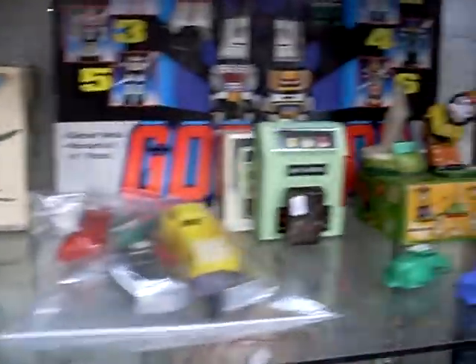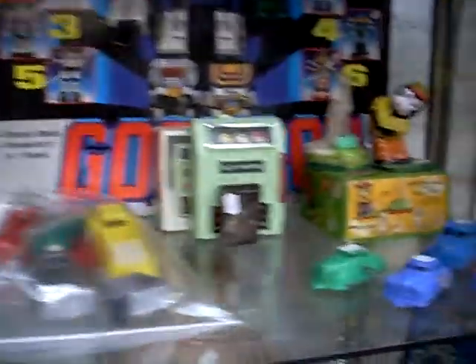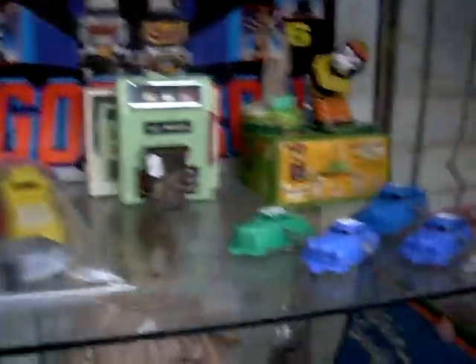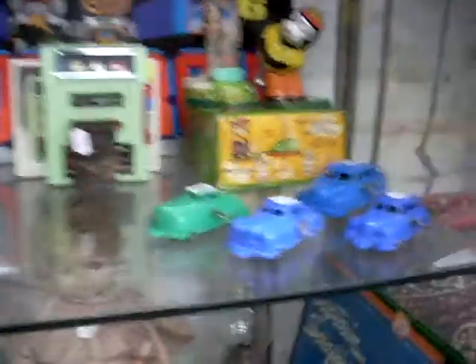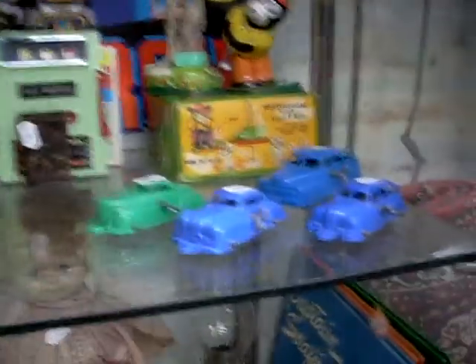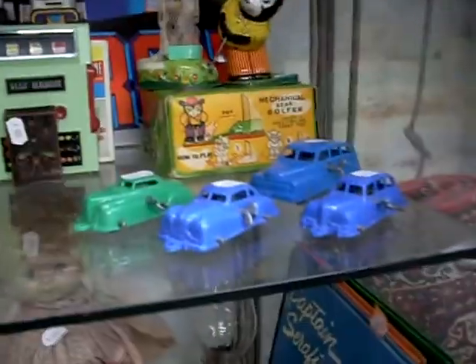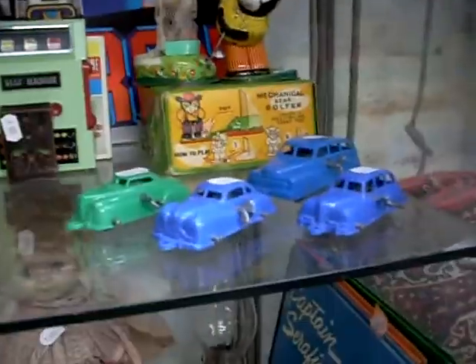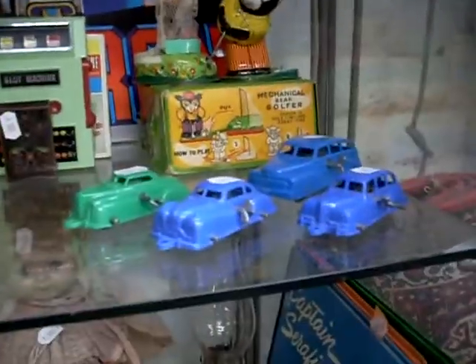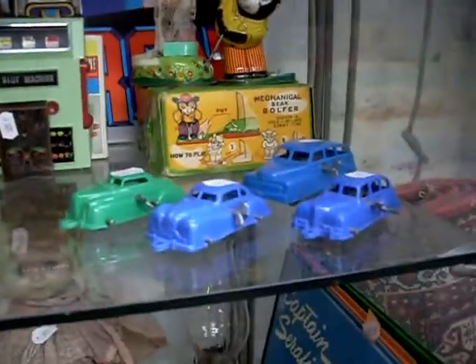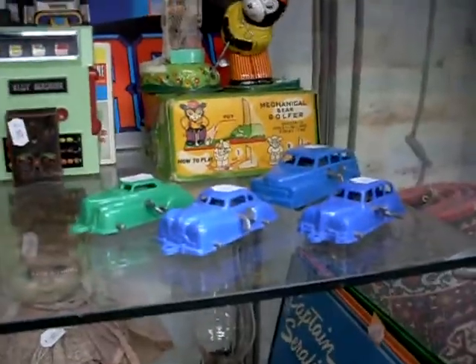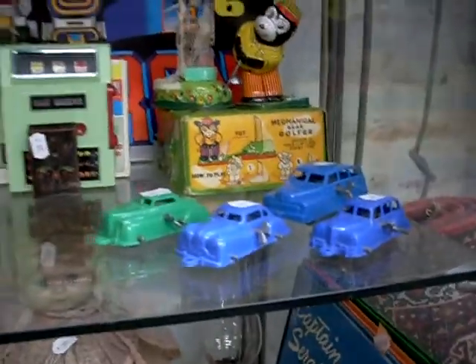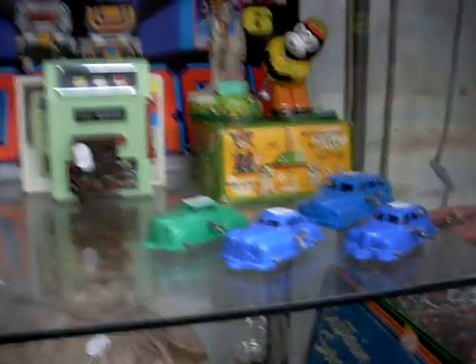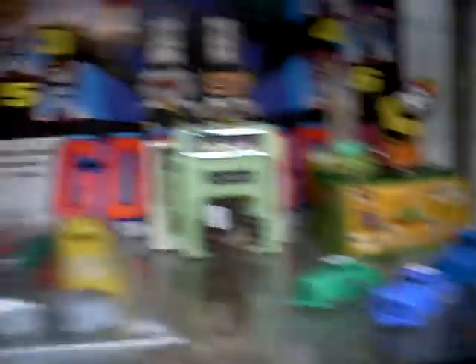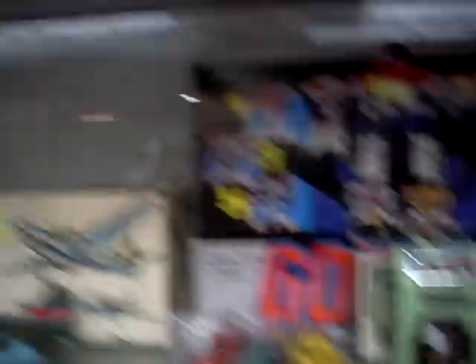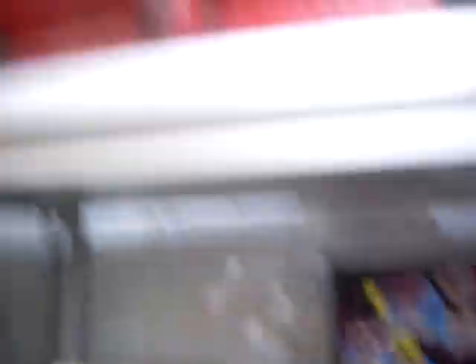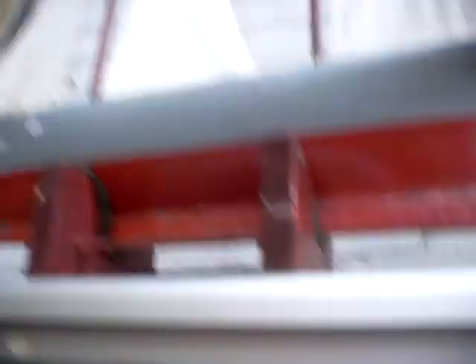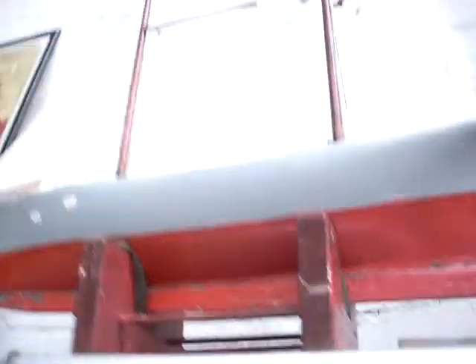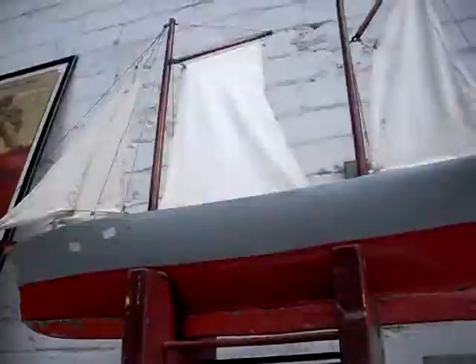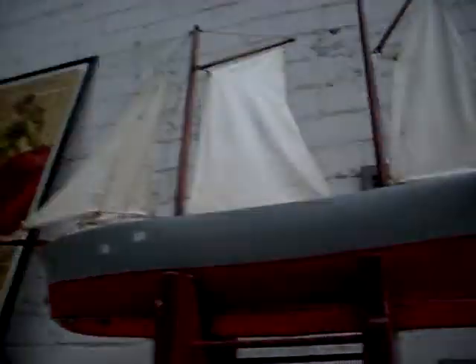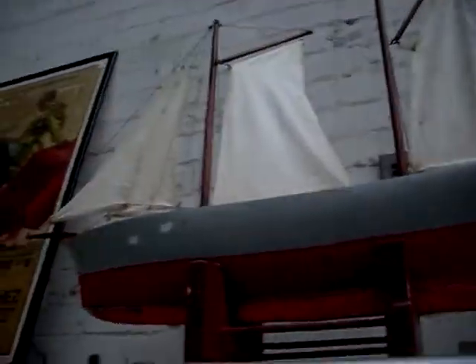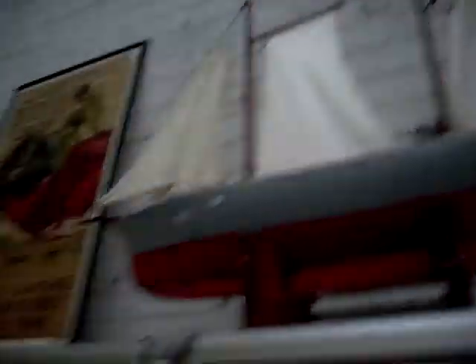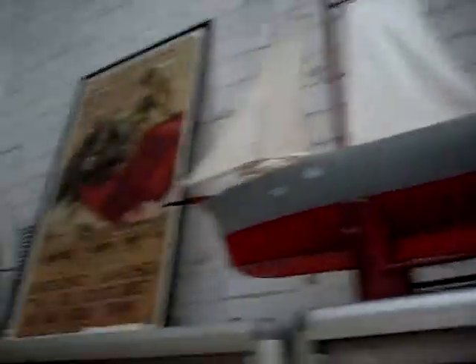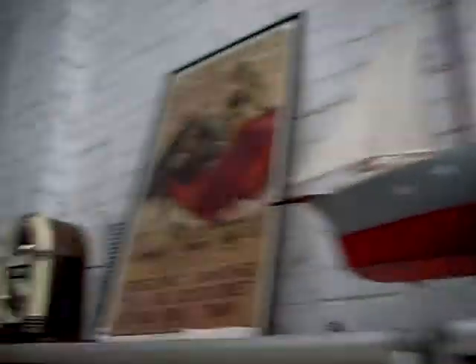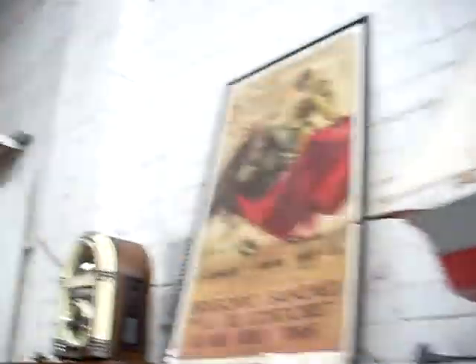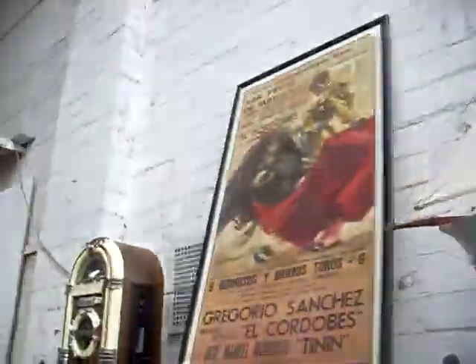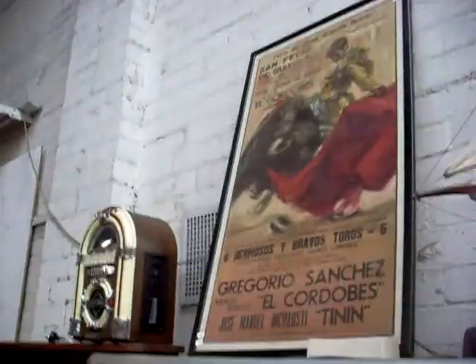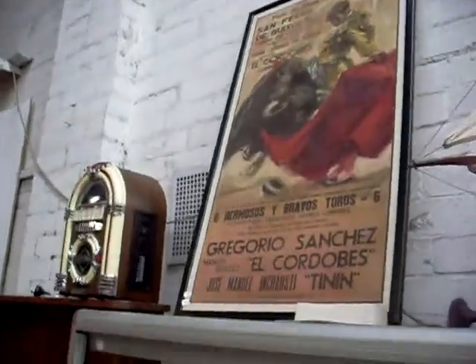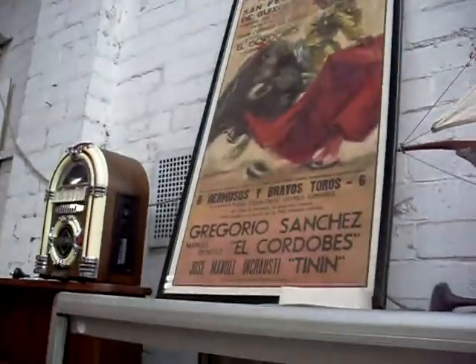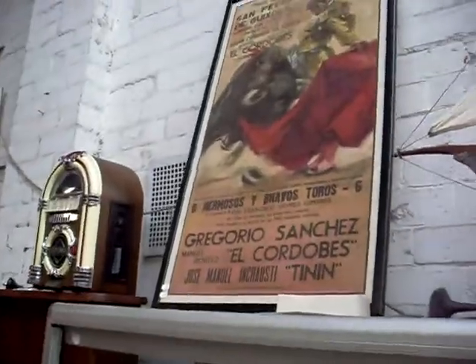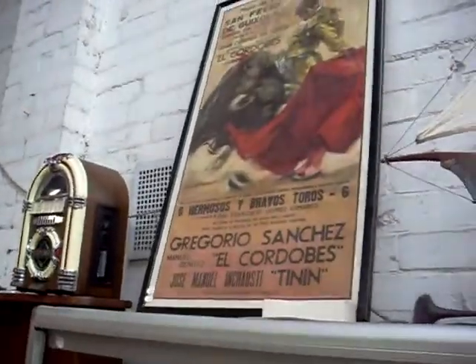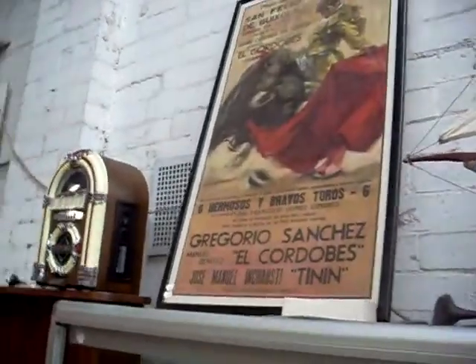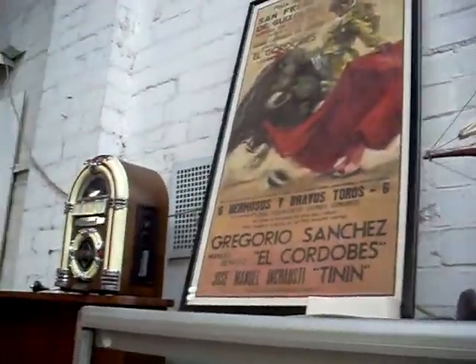All little plastic wind-up cars. The big Ponyot. I like the big bullfight poster.